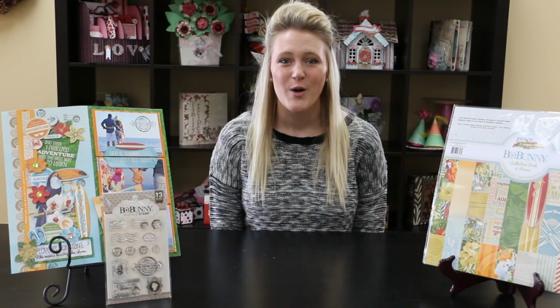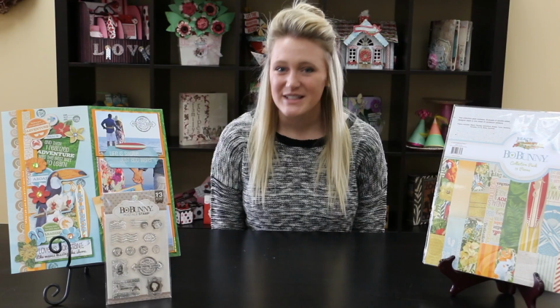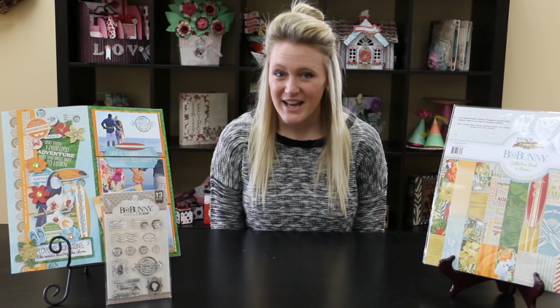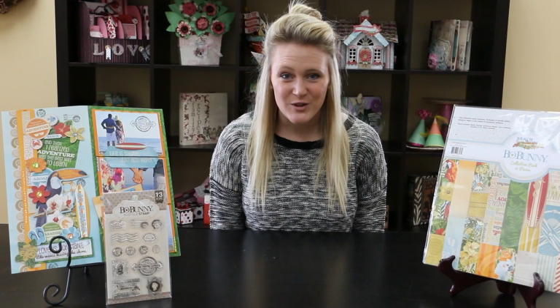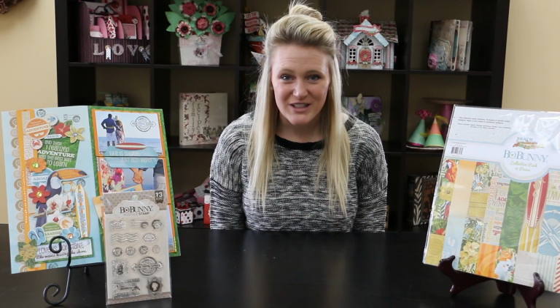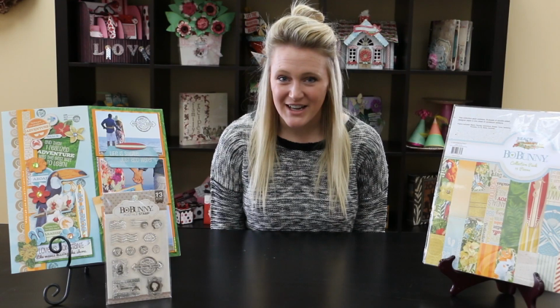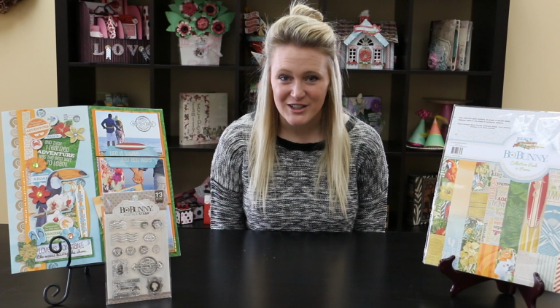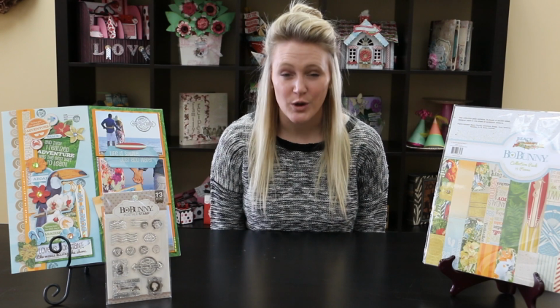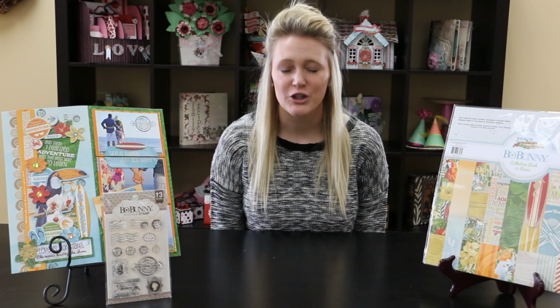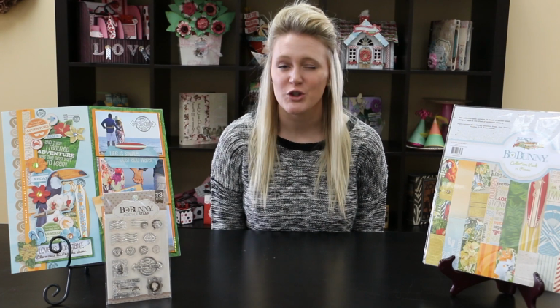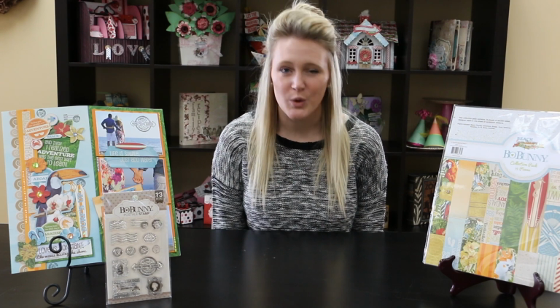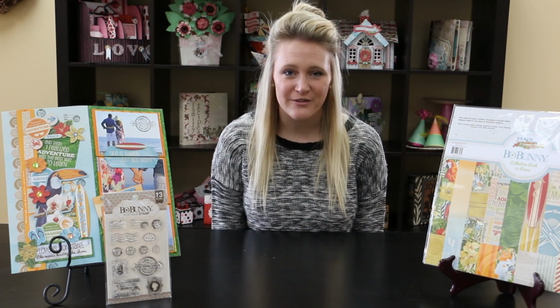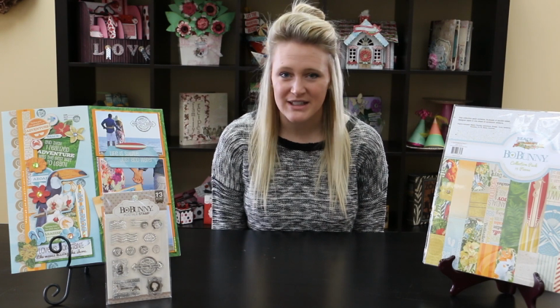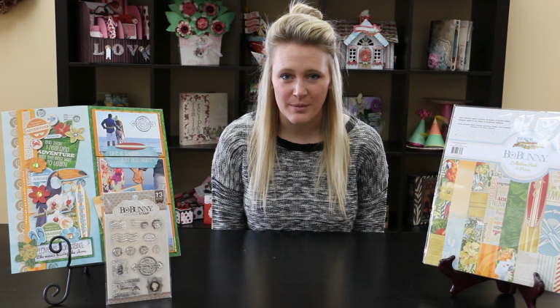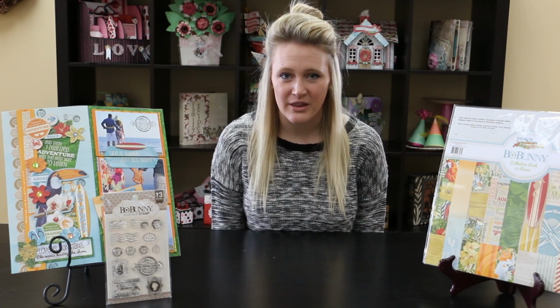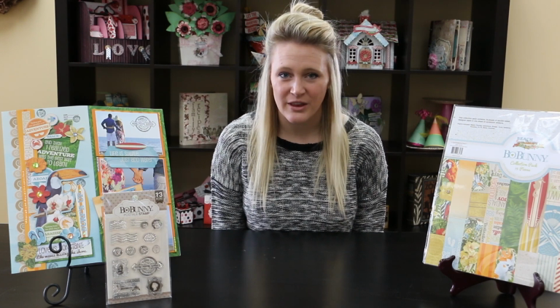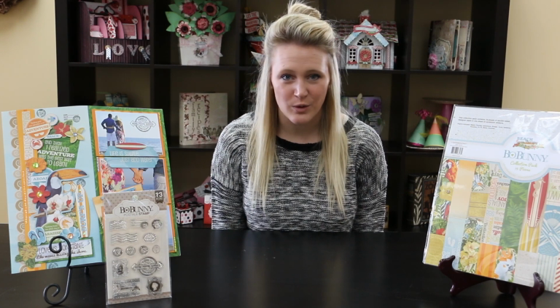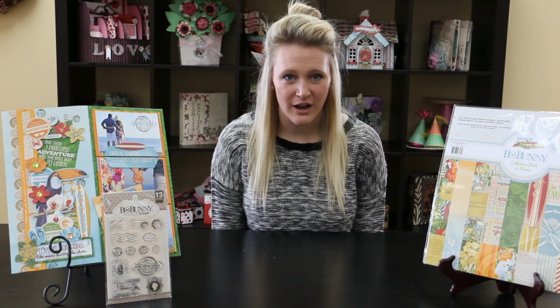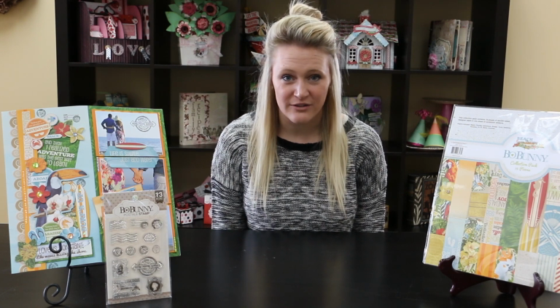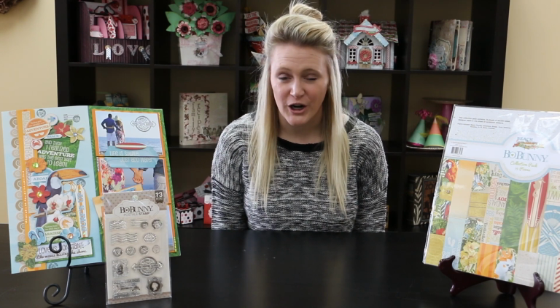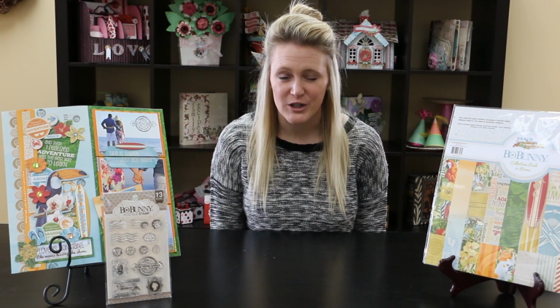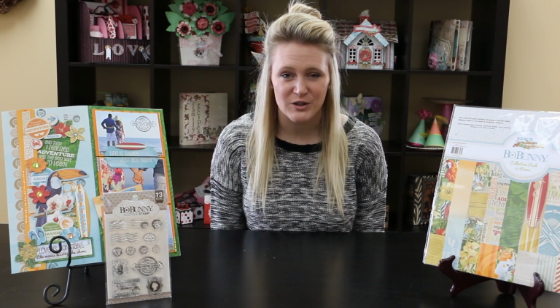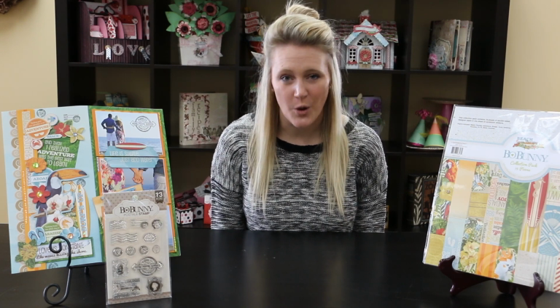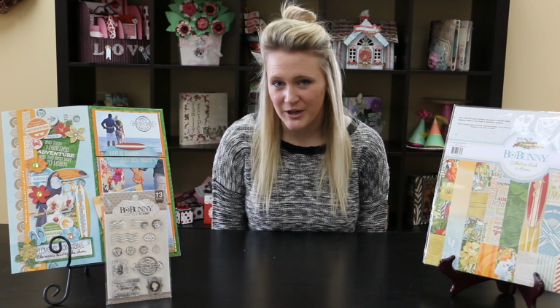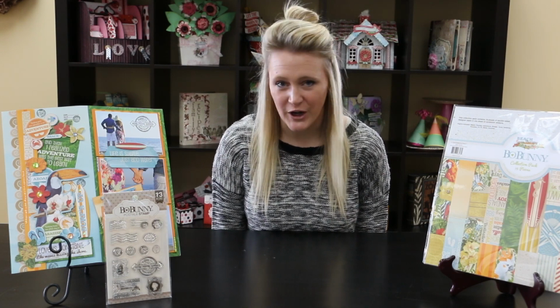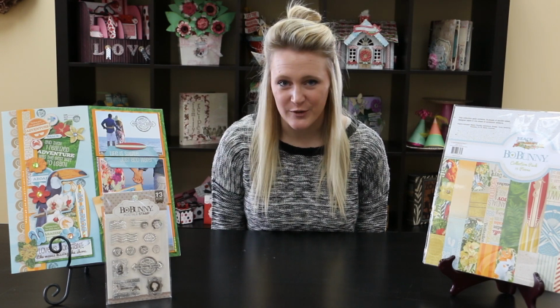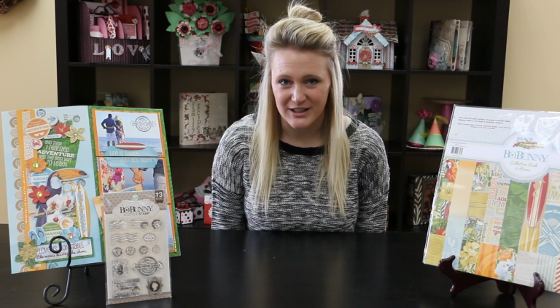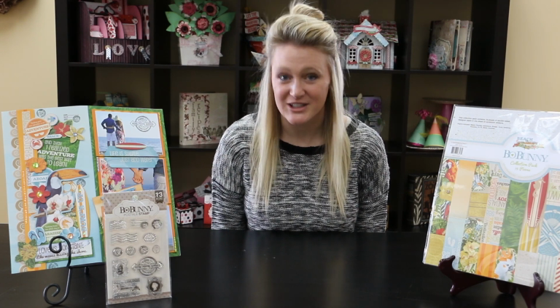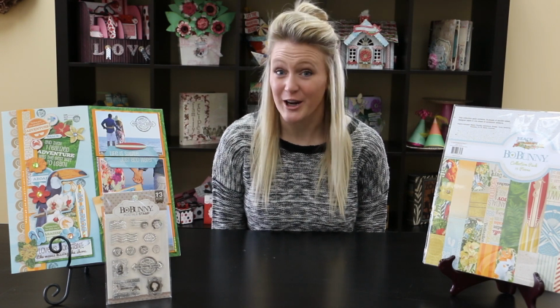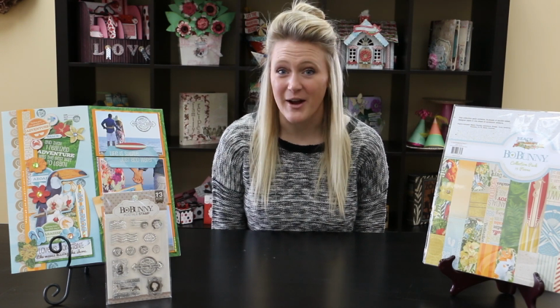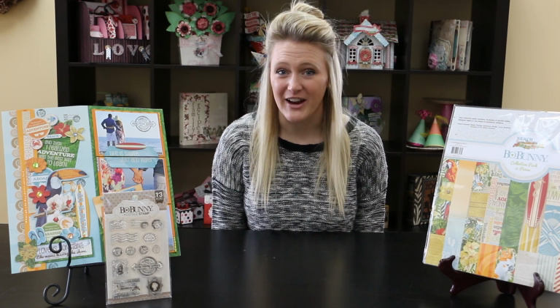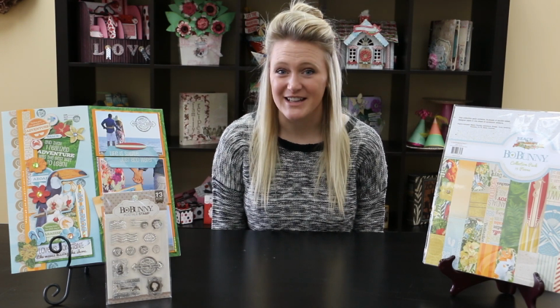With 10 new designs you are sure to find something that you love. There are so many great ones — check them out guys.